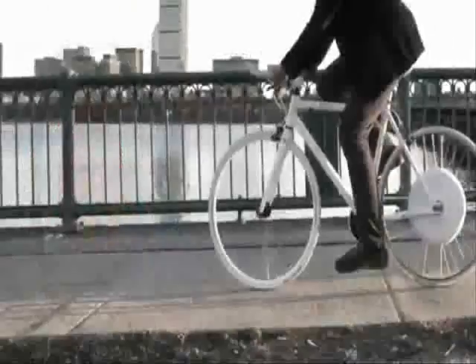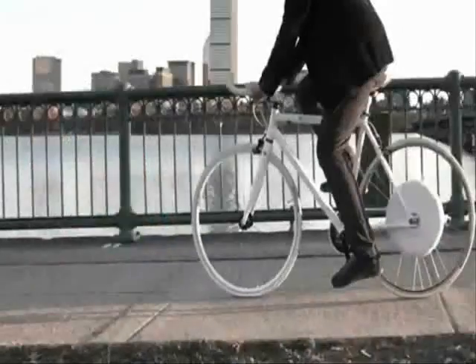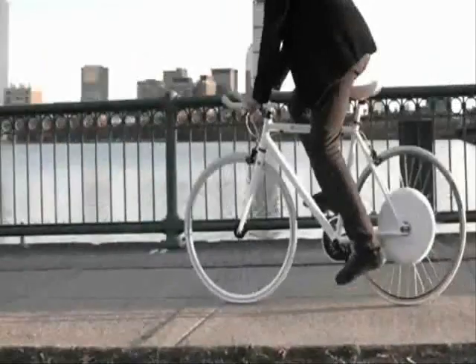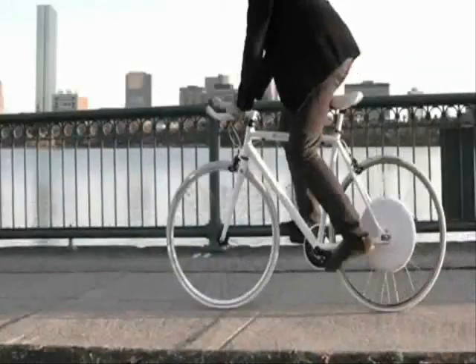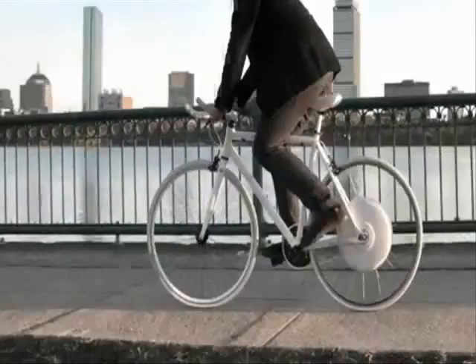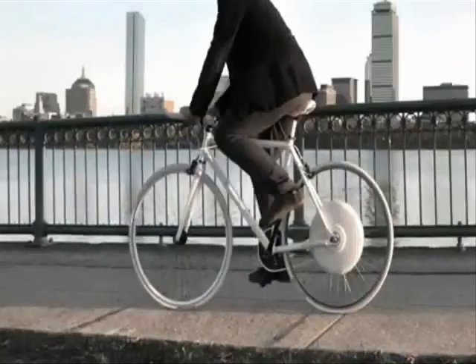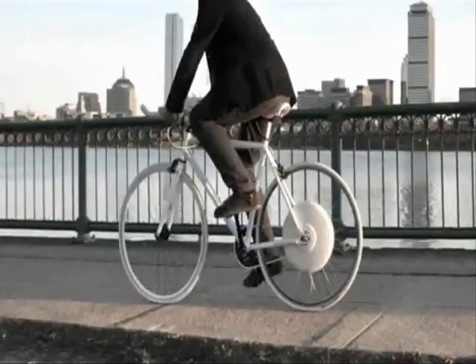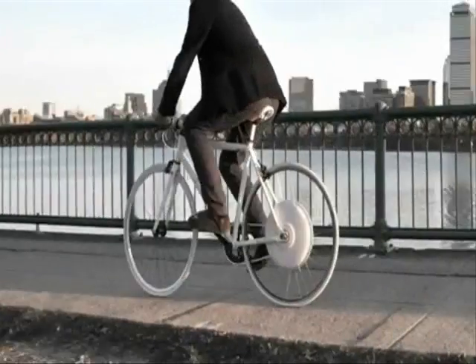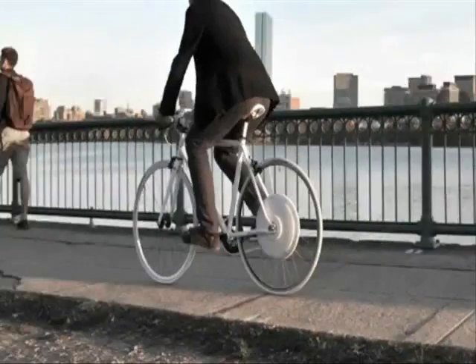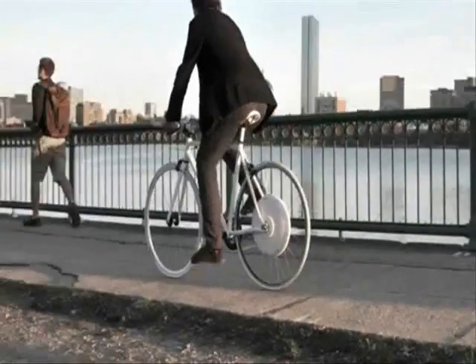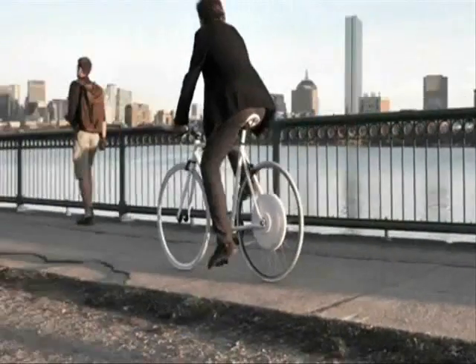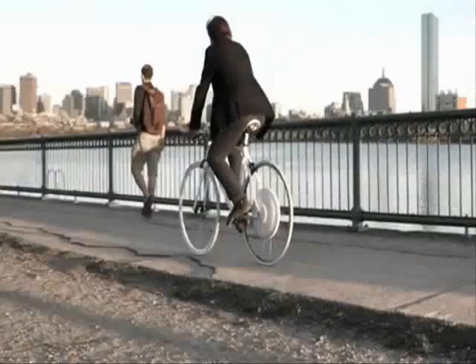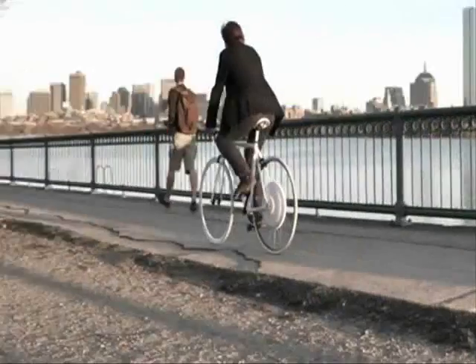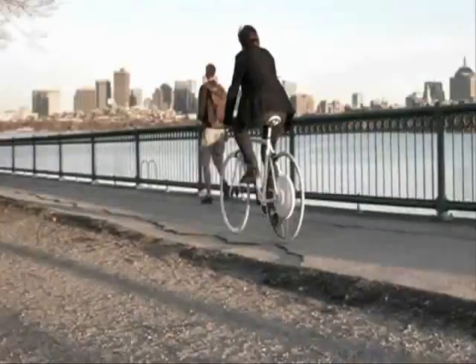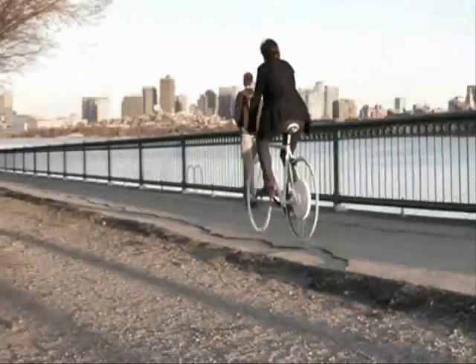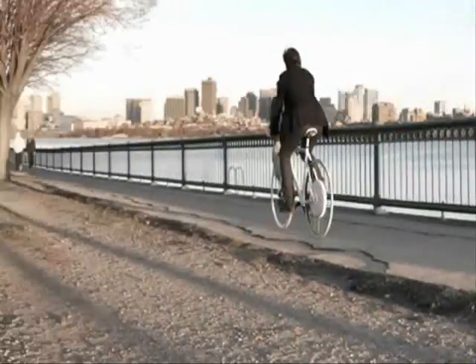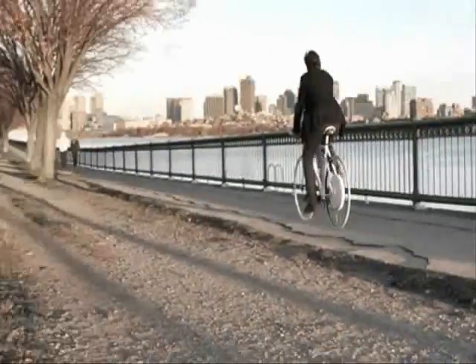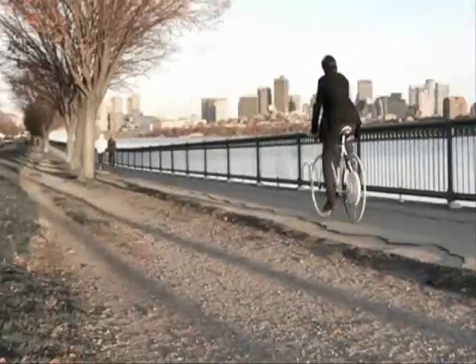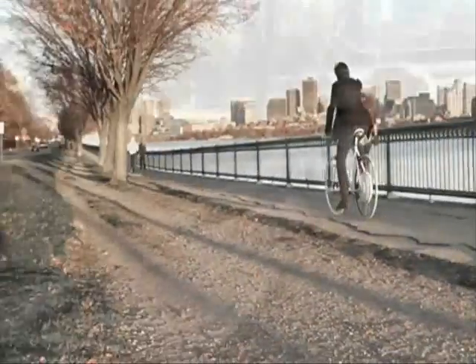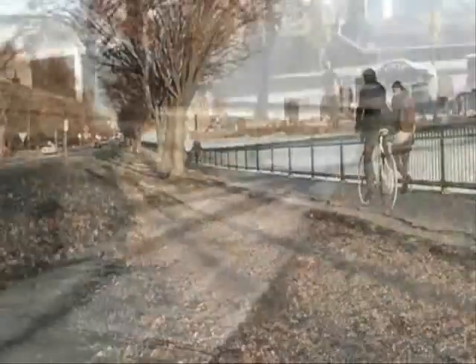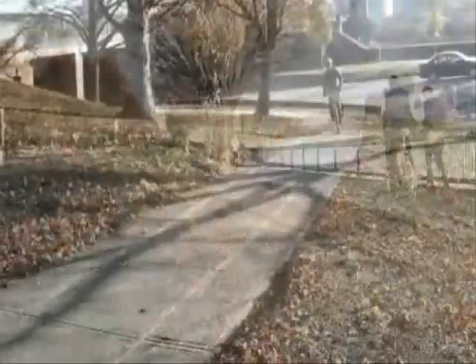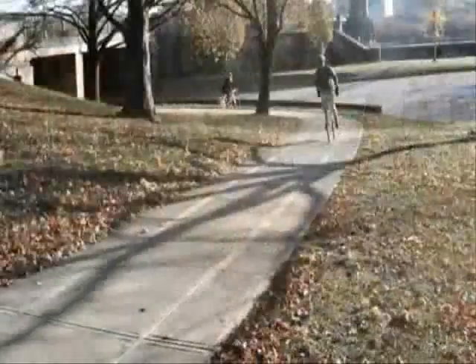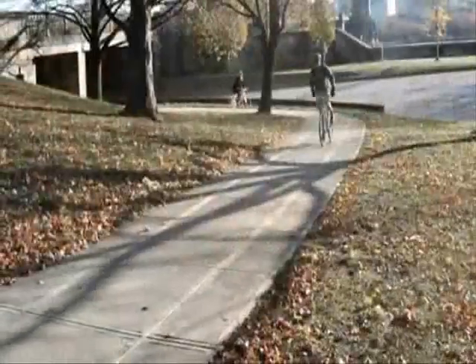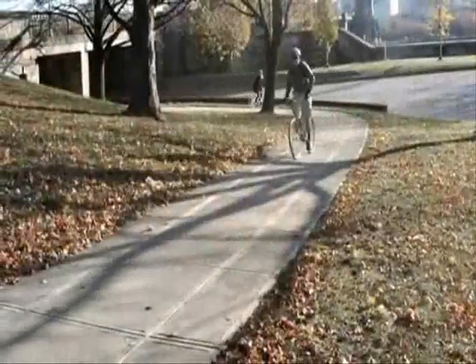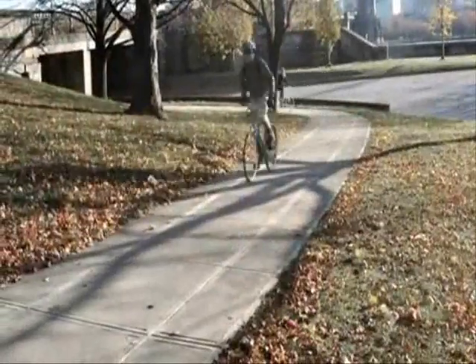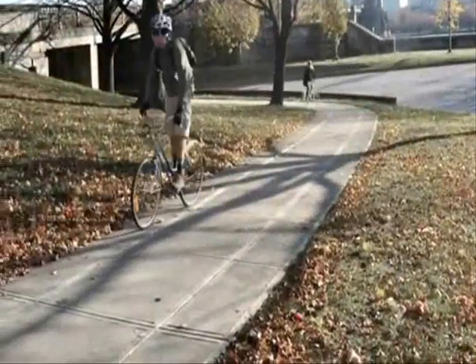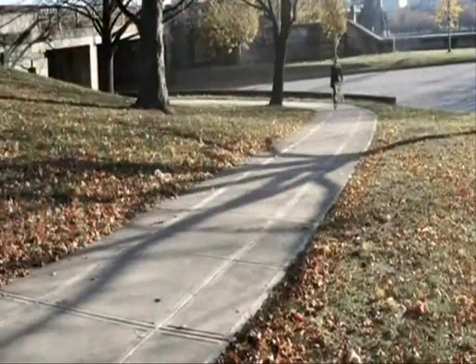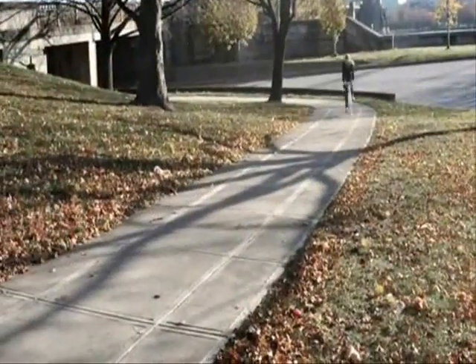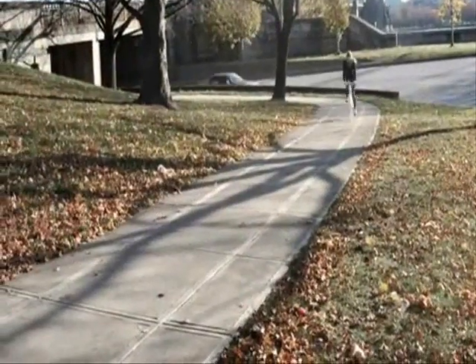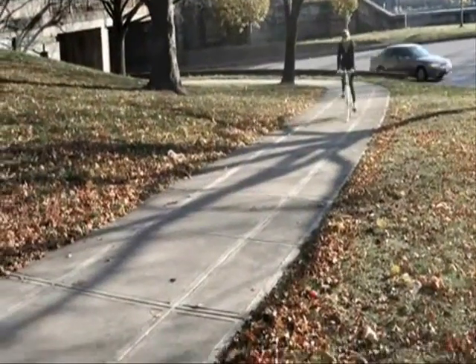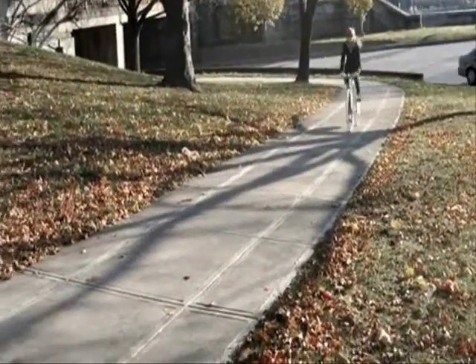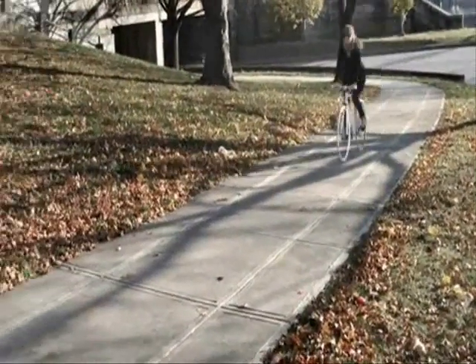The Copenhagen Wheel allows you to capture the energy dissipated while braking and cycling, and save it for when you need a bit of a boost.